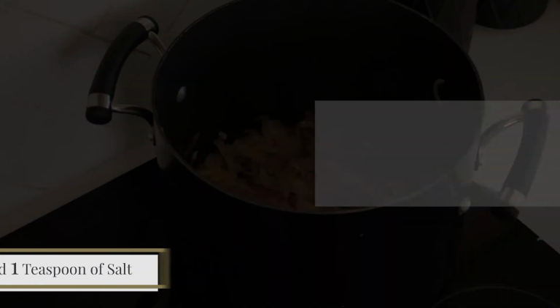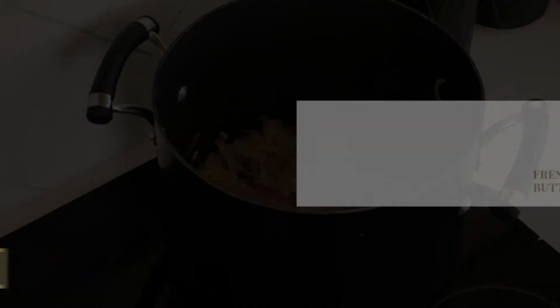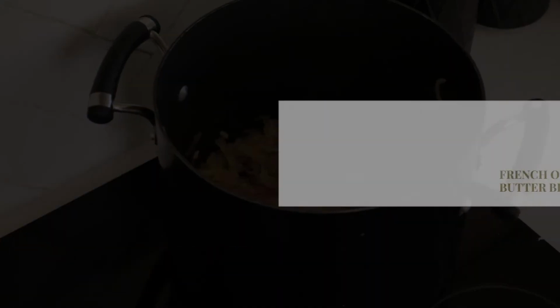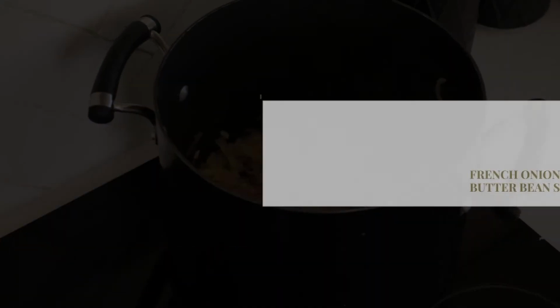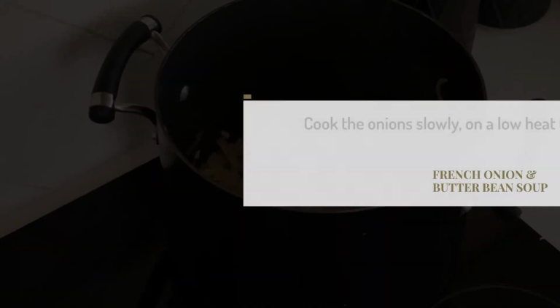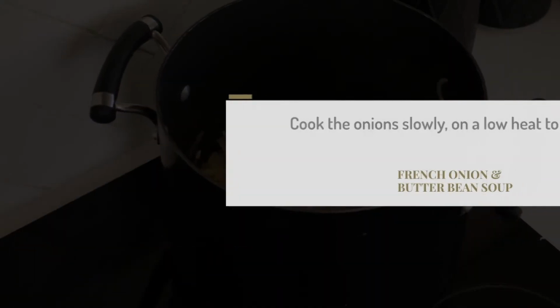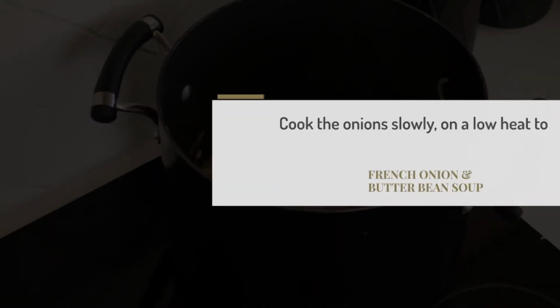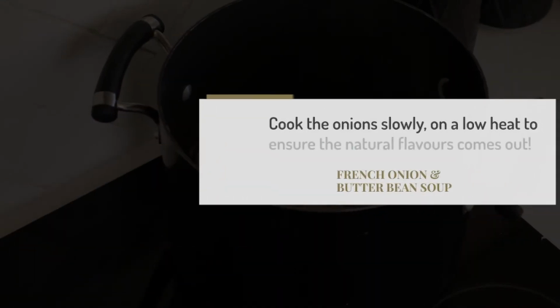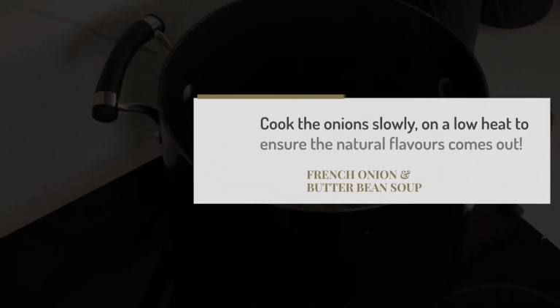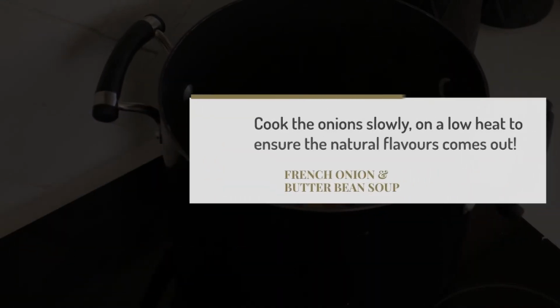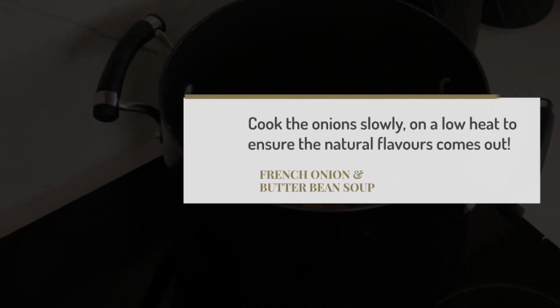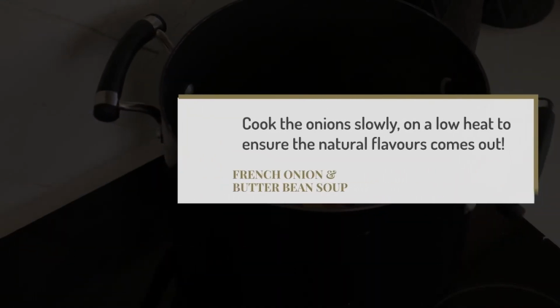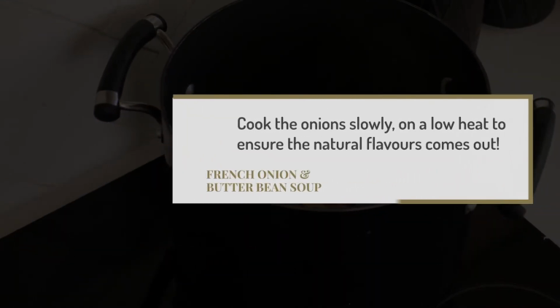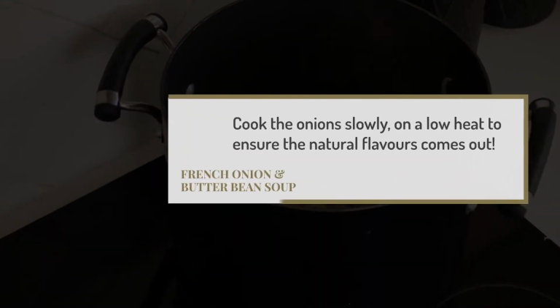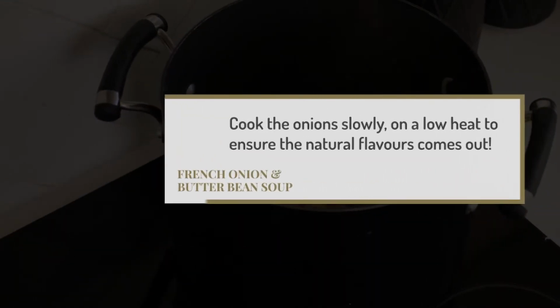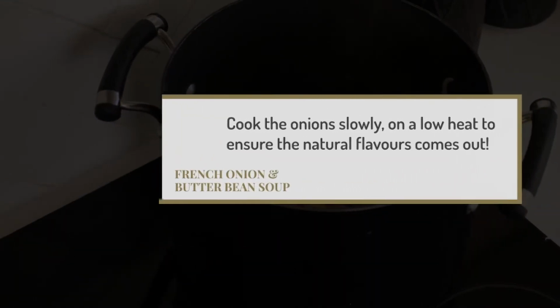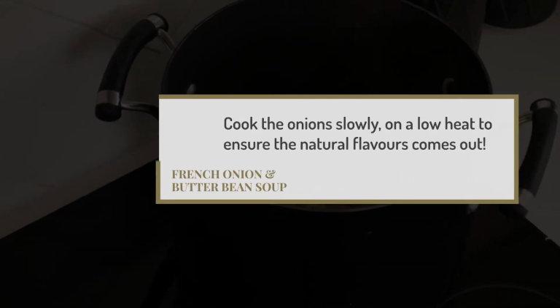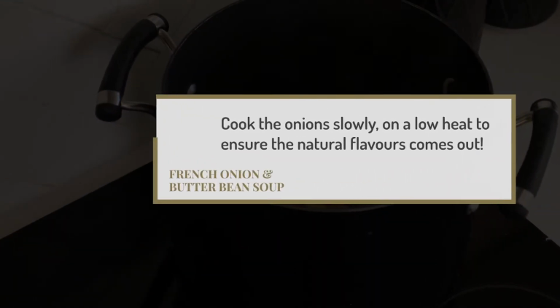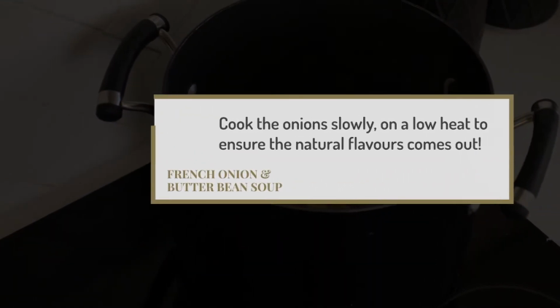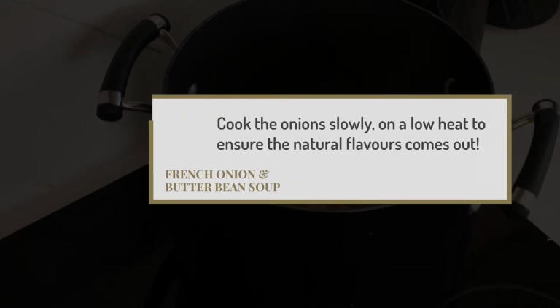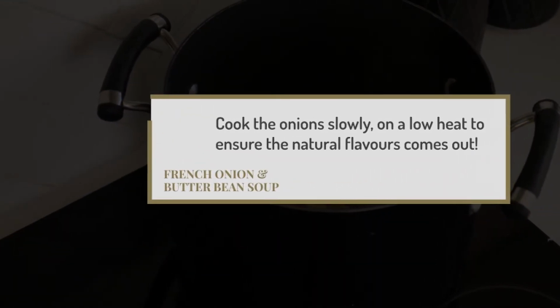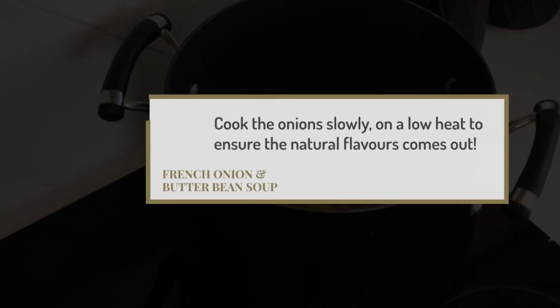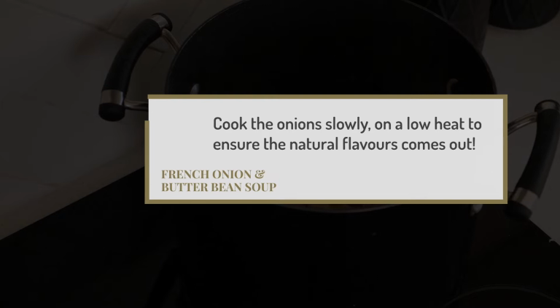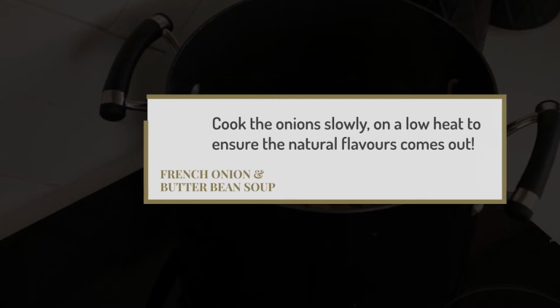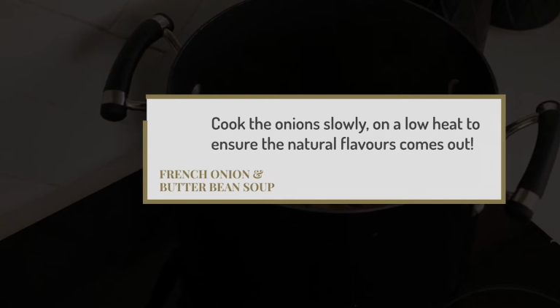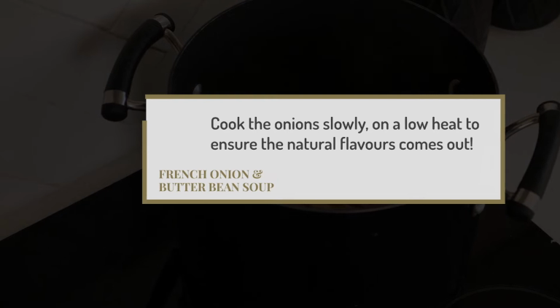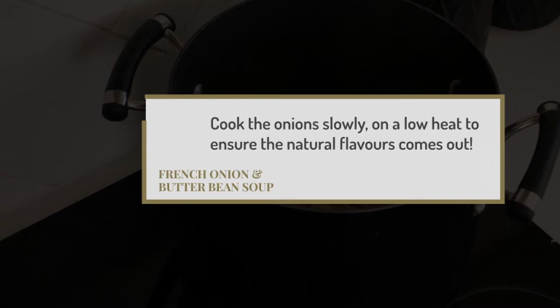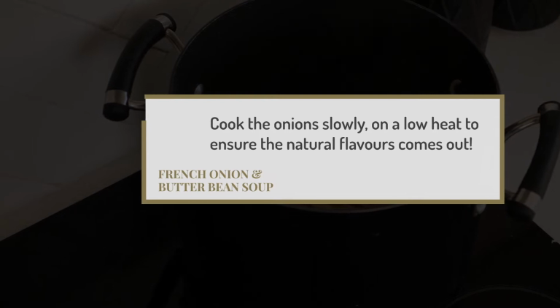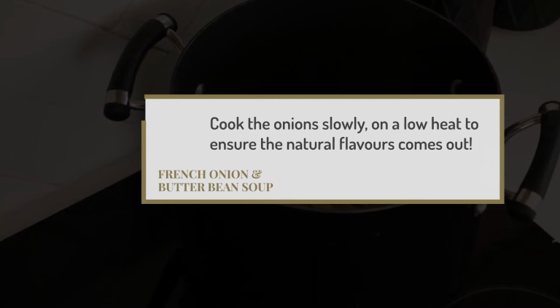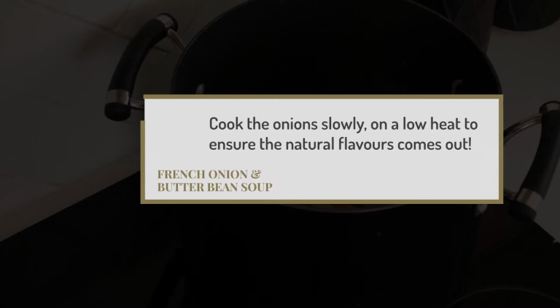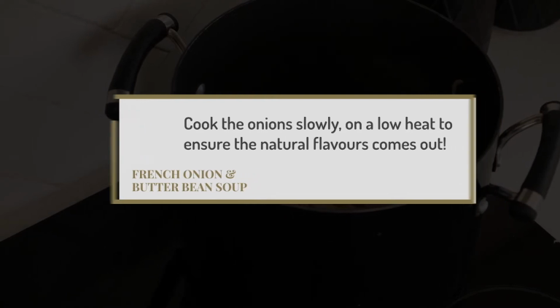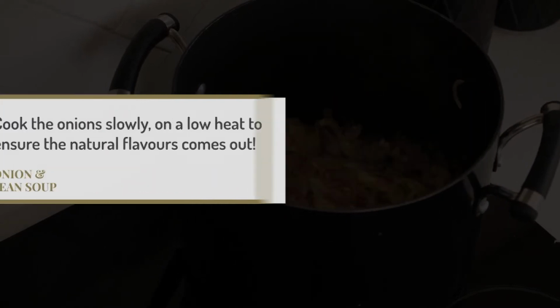You may be tempted to turn the heat up, but it's important to cook them low and slow. This will ensure the natural sweetness of the onions will come out.